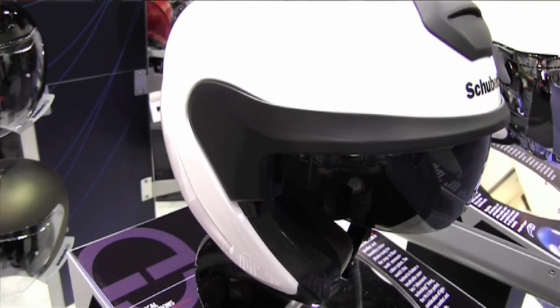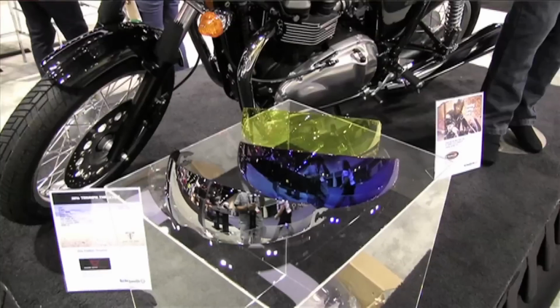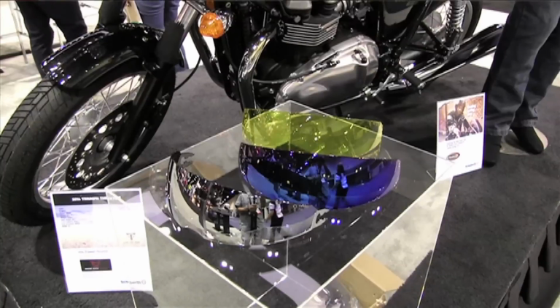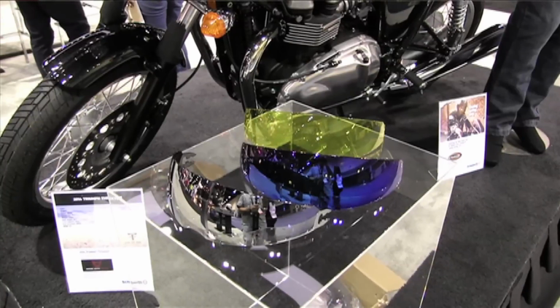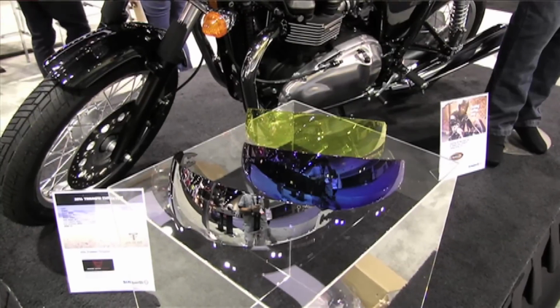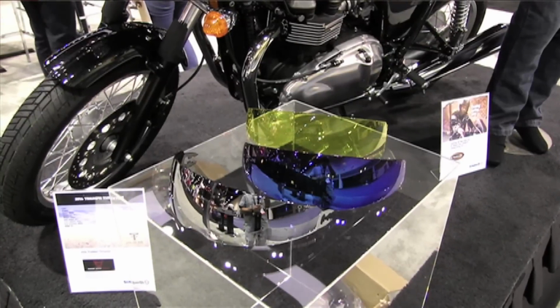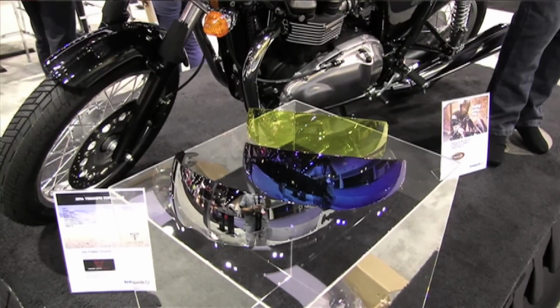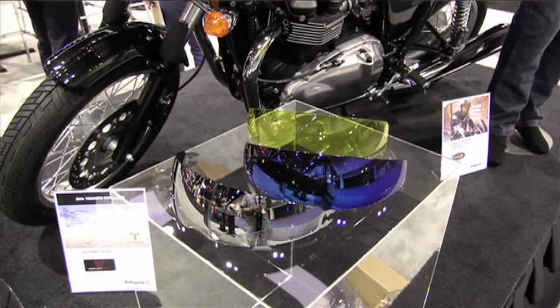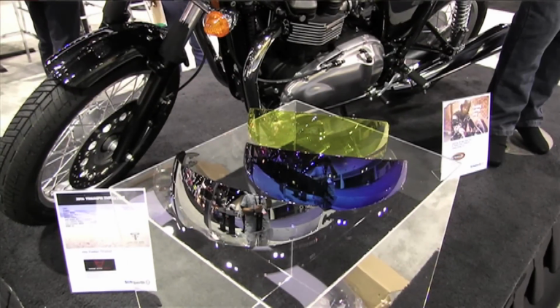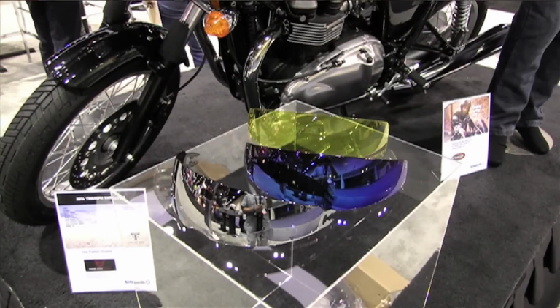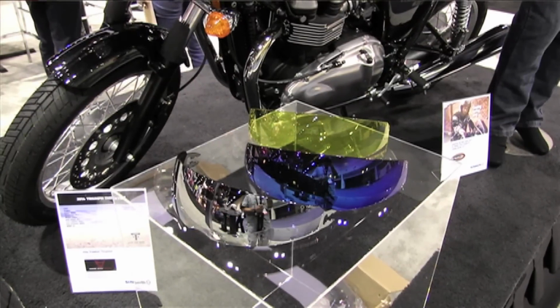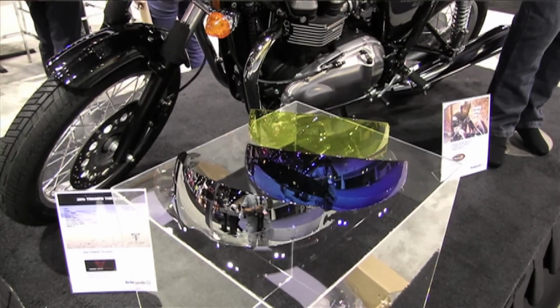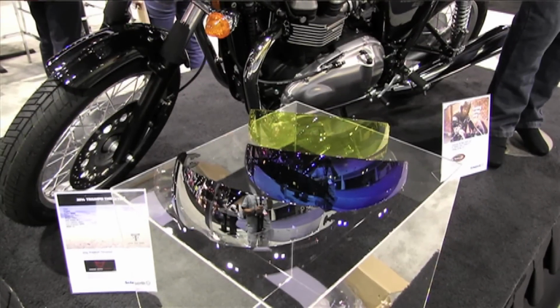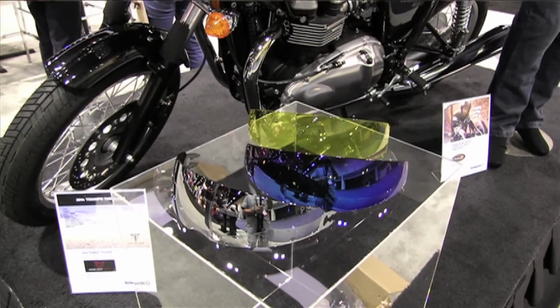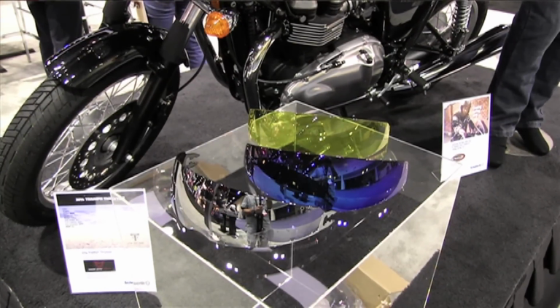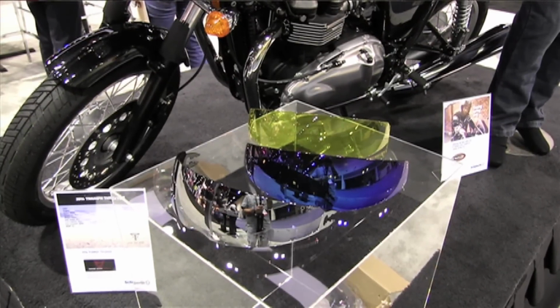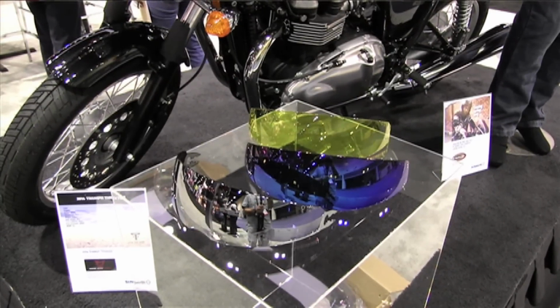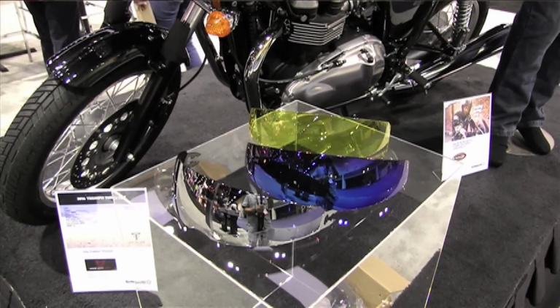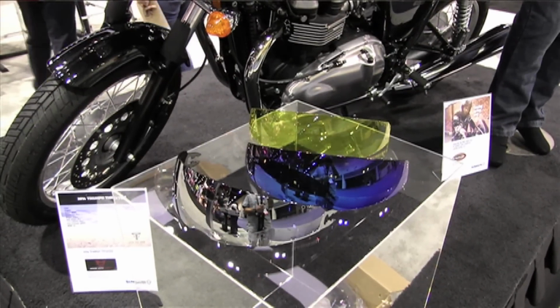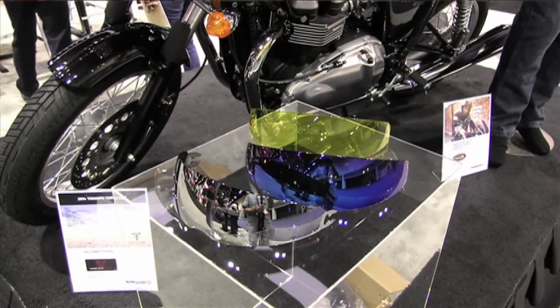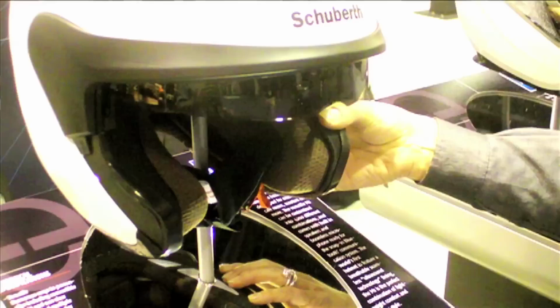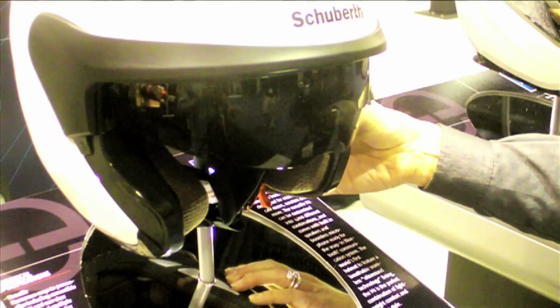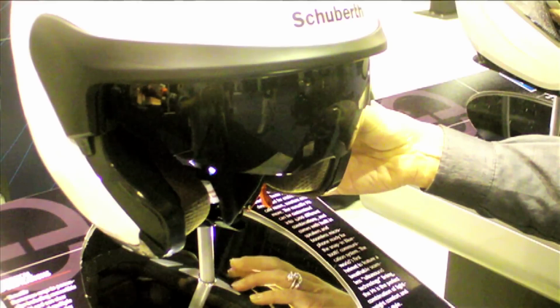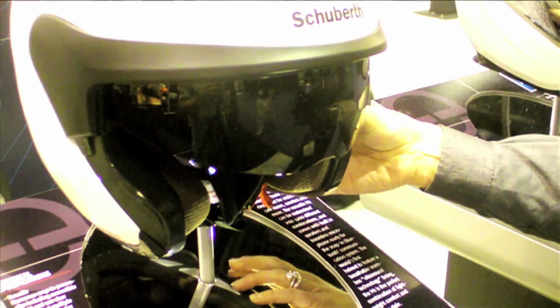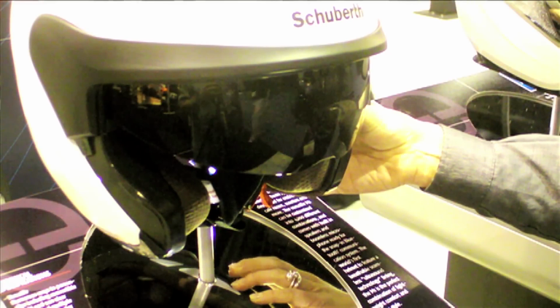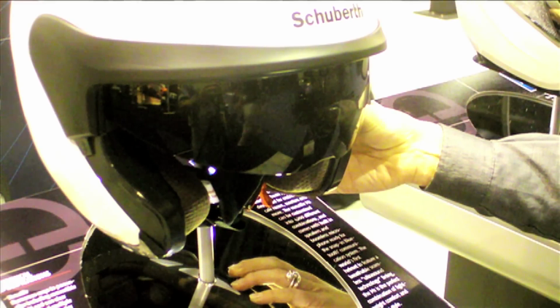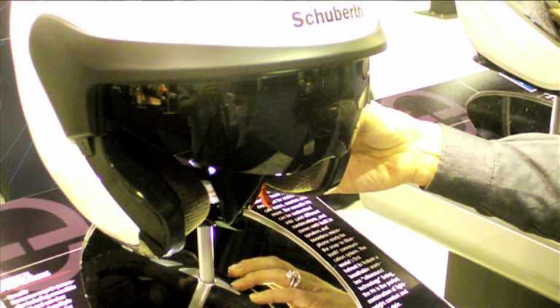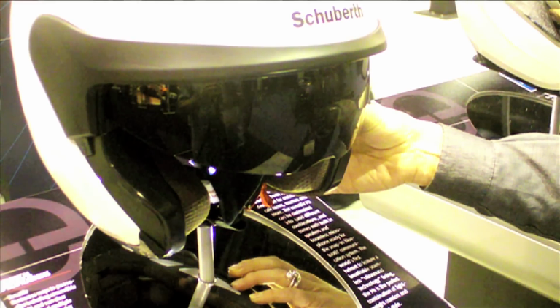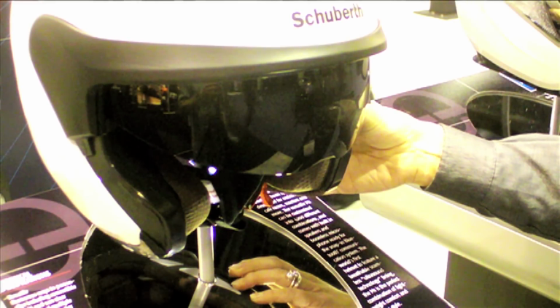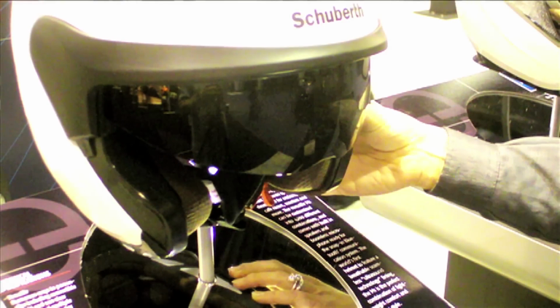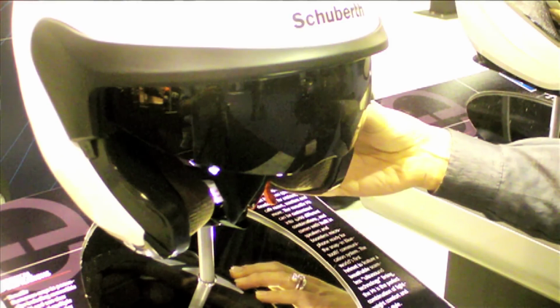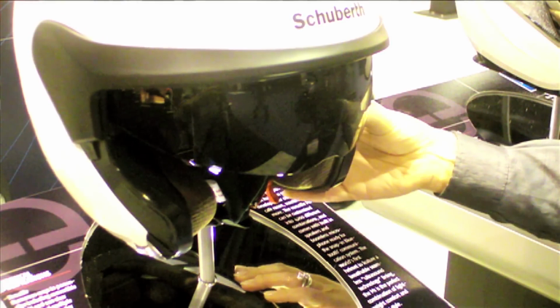The sun visor also comes in several different colors so you can customize that as well, or even use the sun visor as the face shield itself.